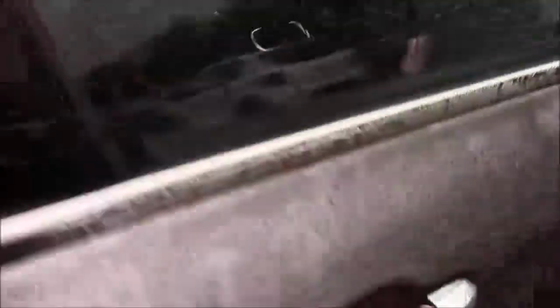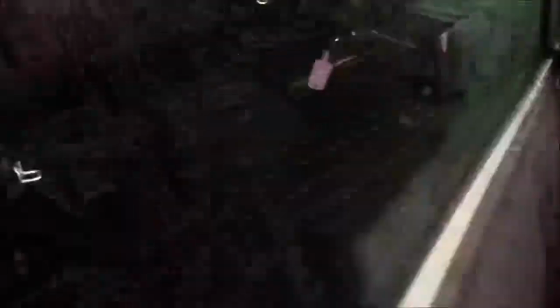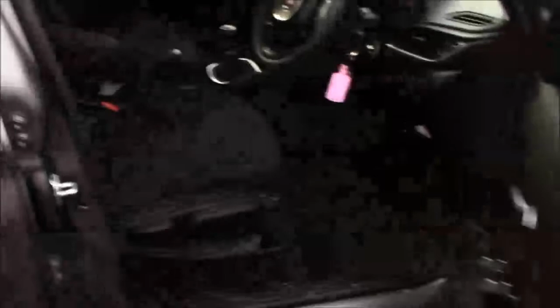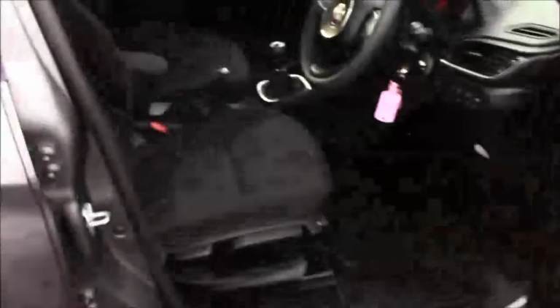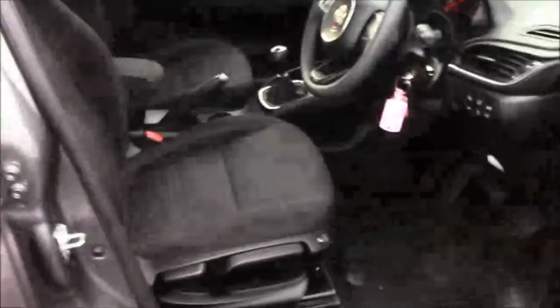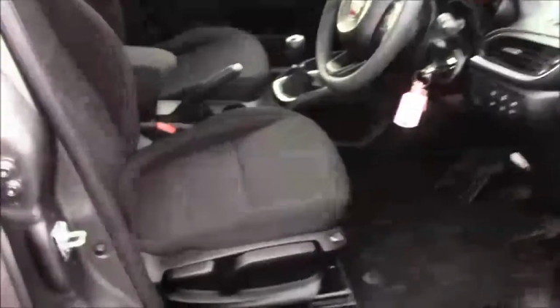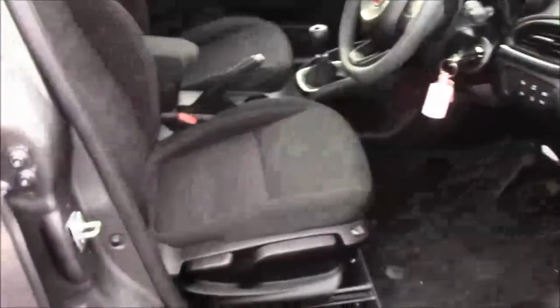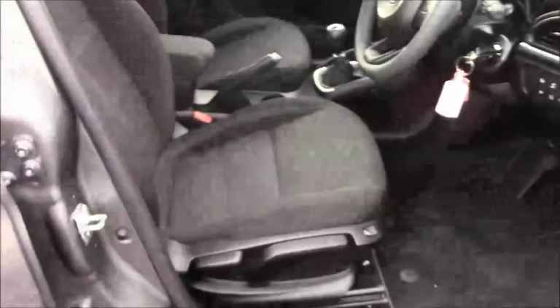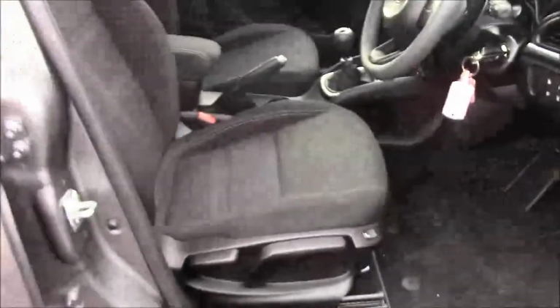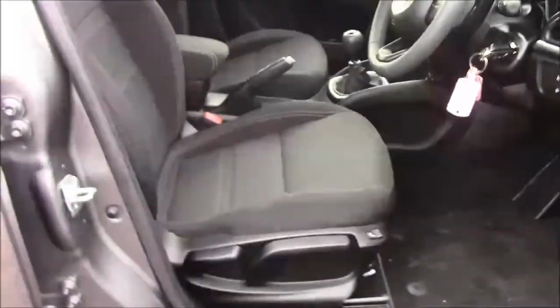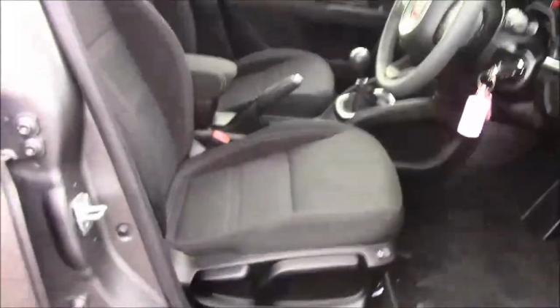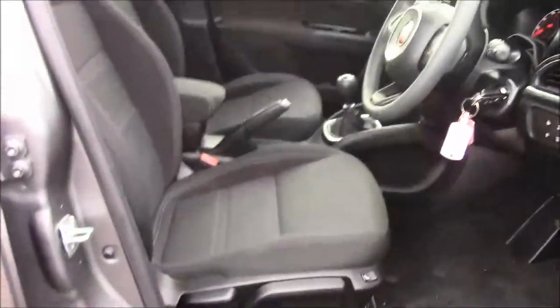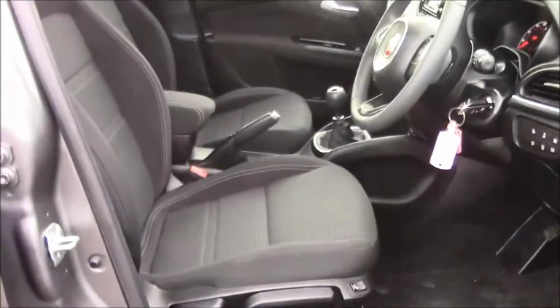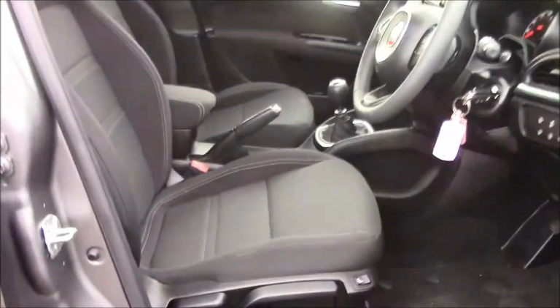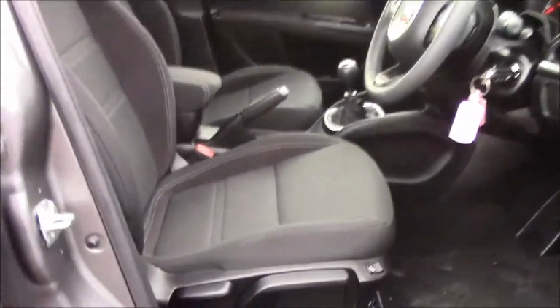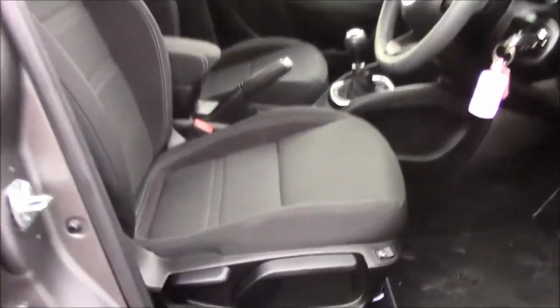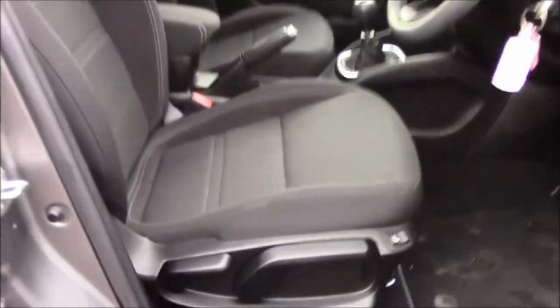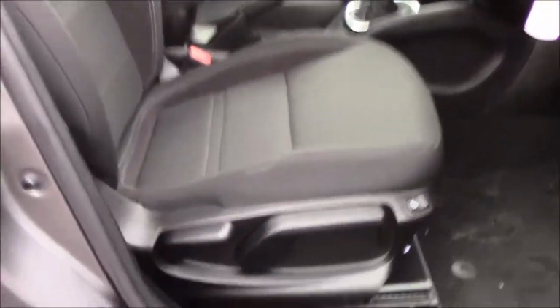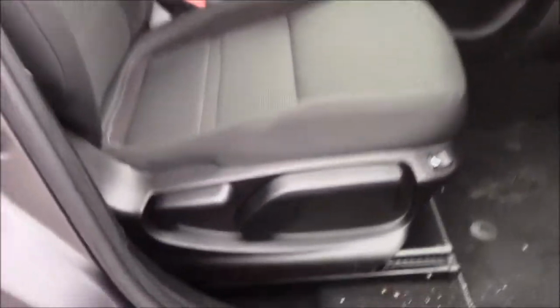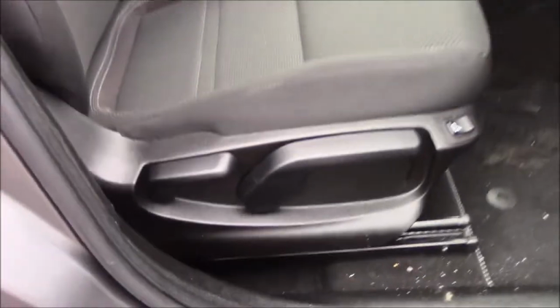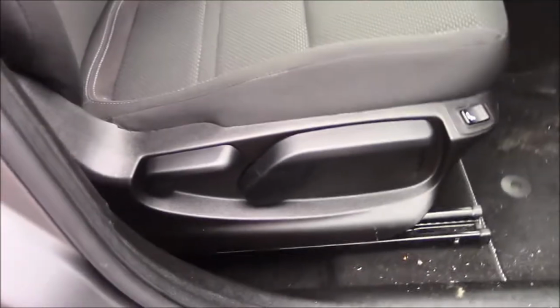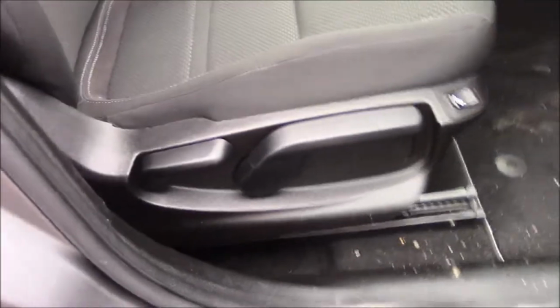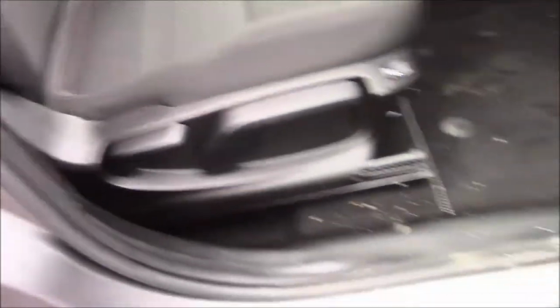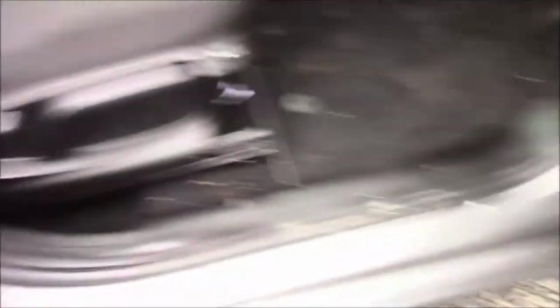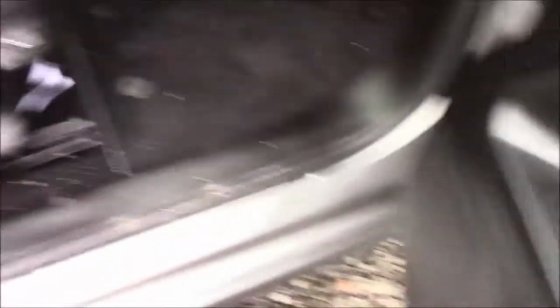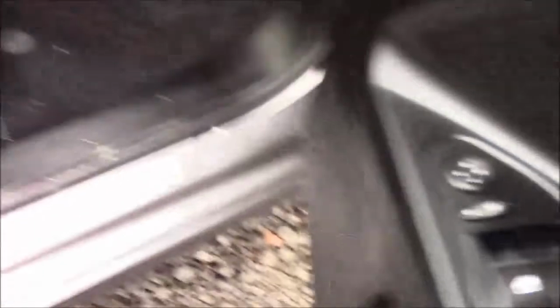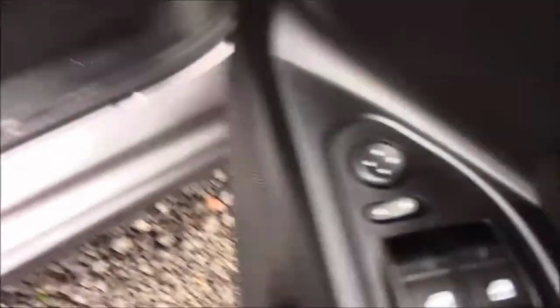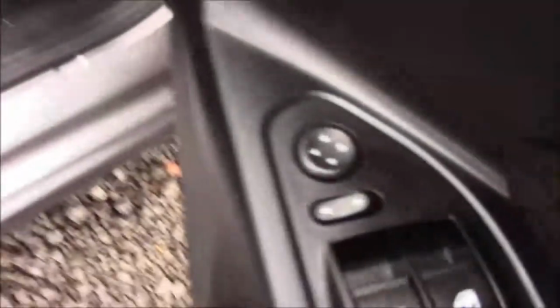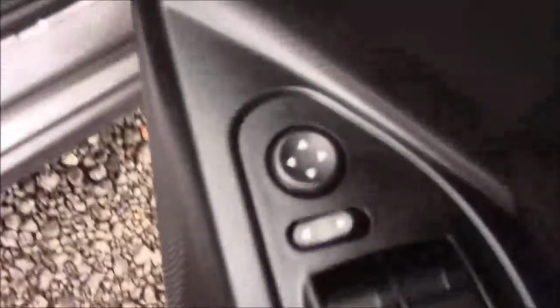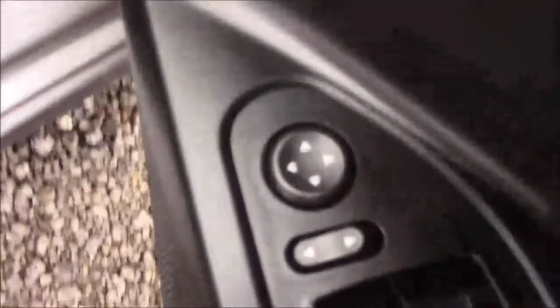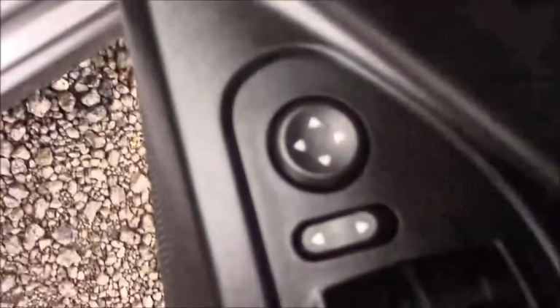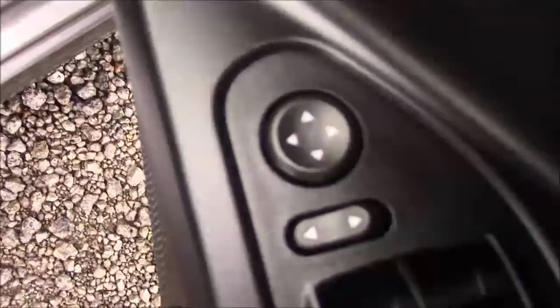Moving into the front of the vehicle, we have the same cloth interior that runs right the way through, with a height-adjustable driver's seat. And on the driver's door, you'll find your electric mirror adjustments.